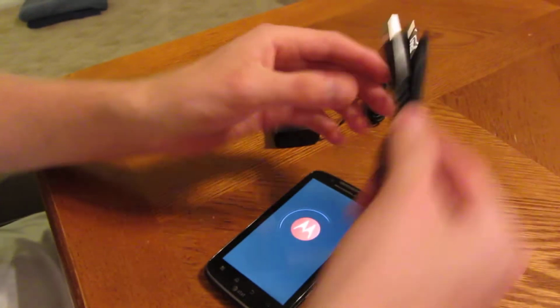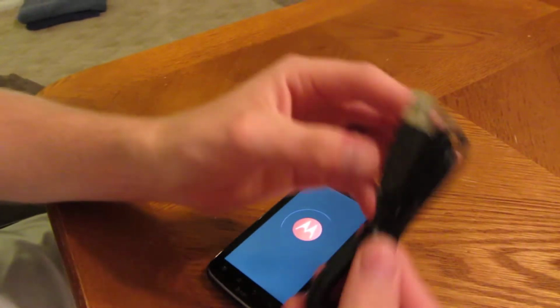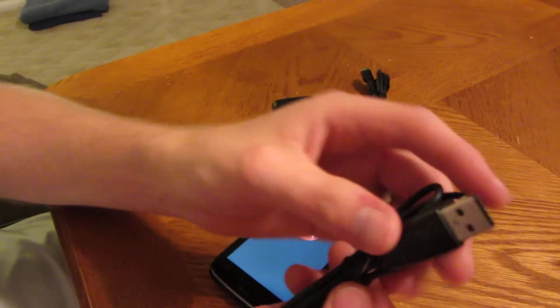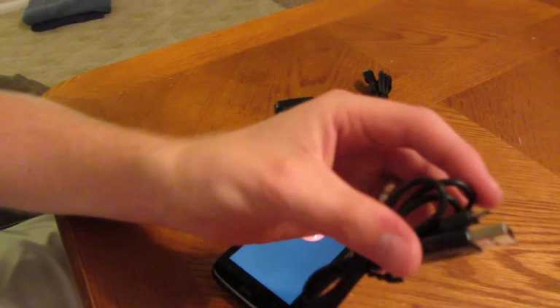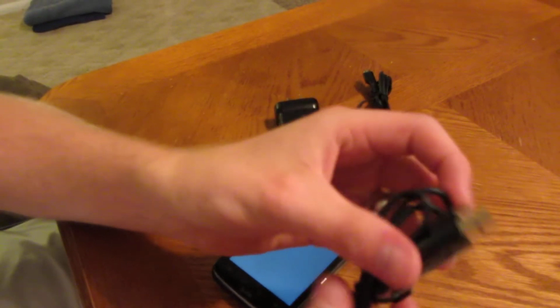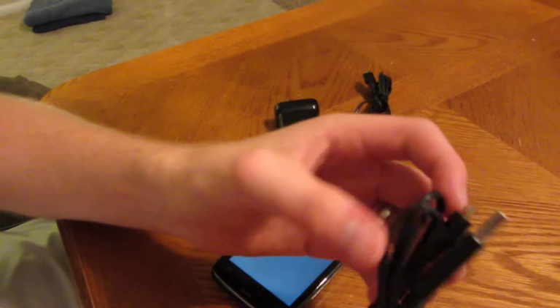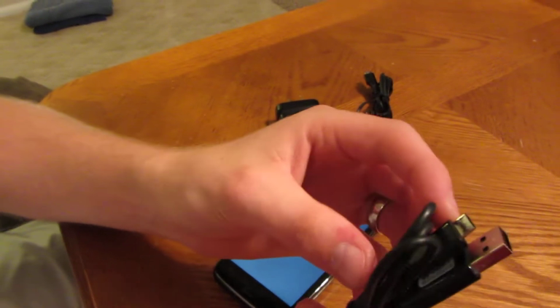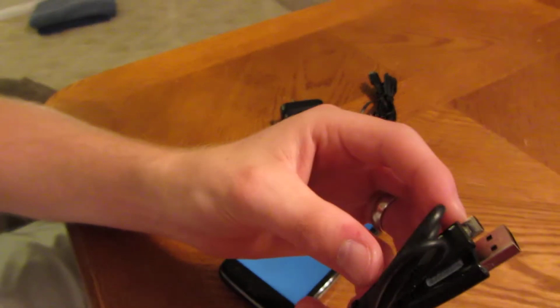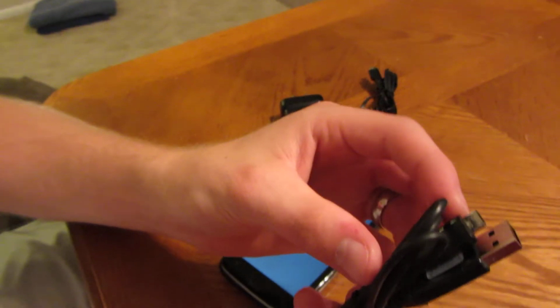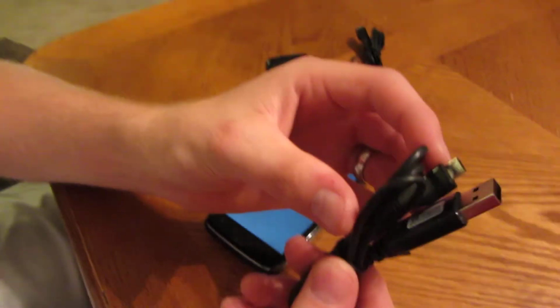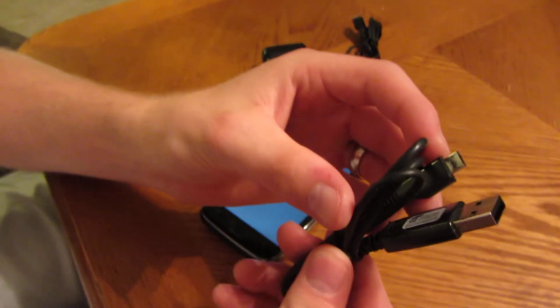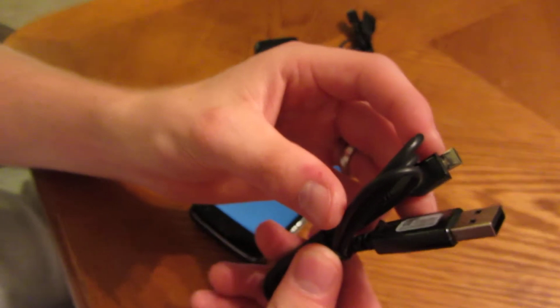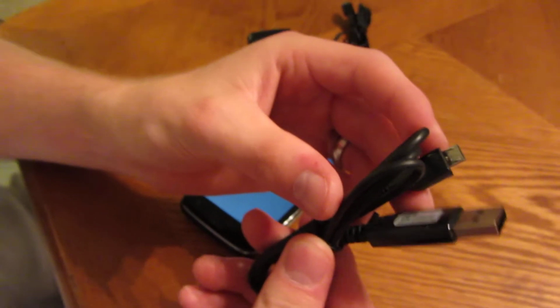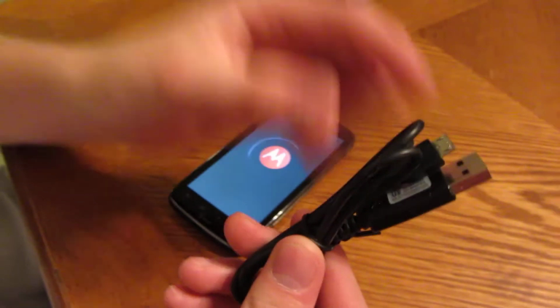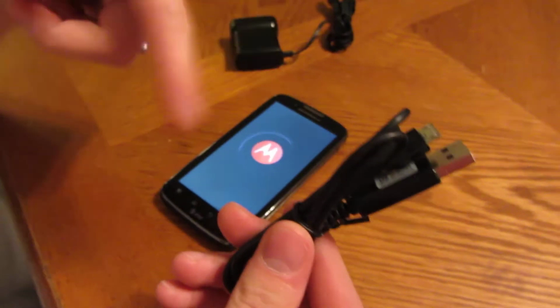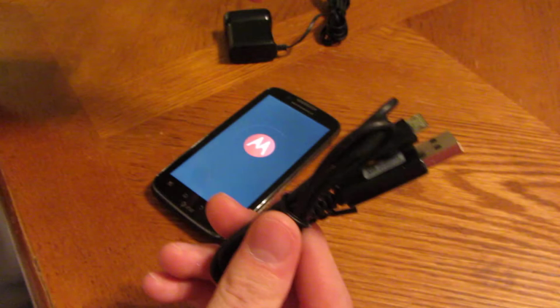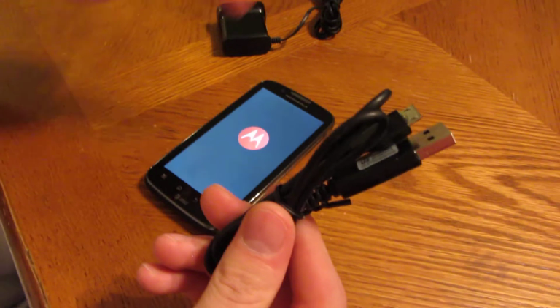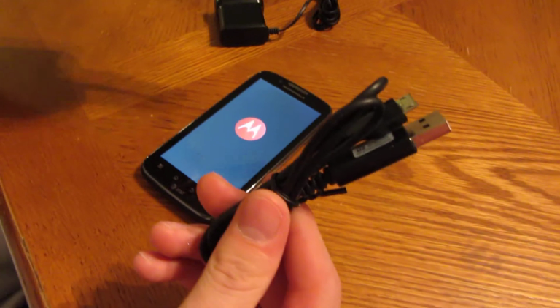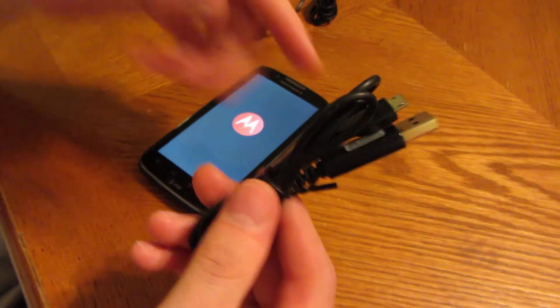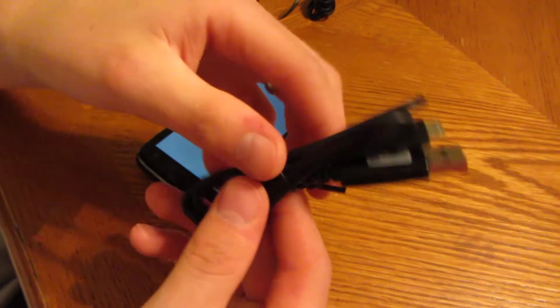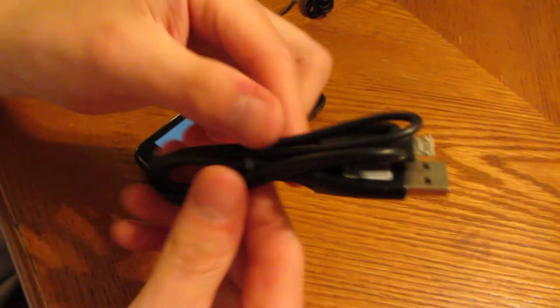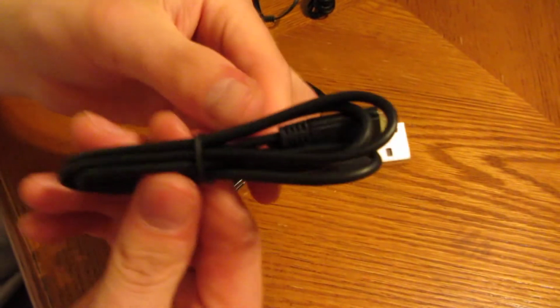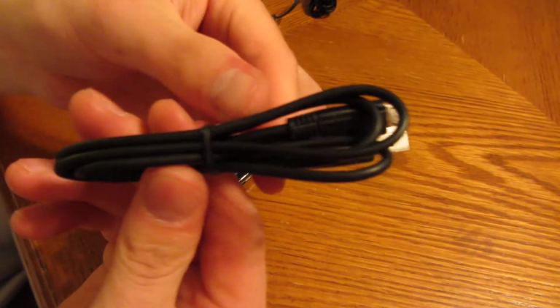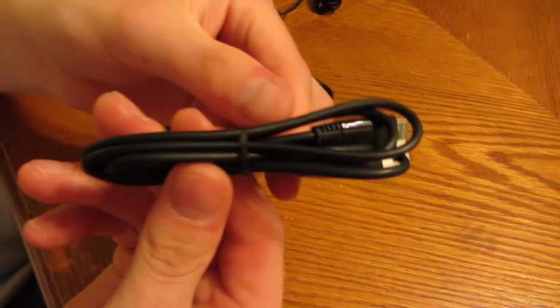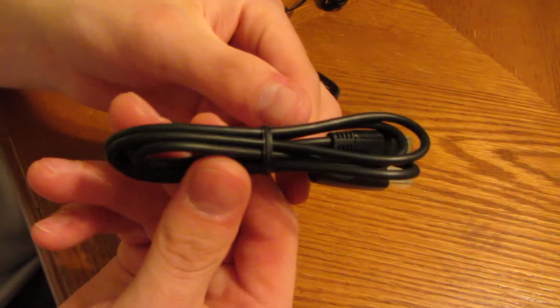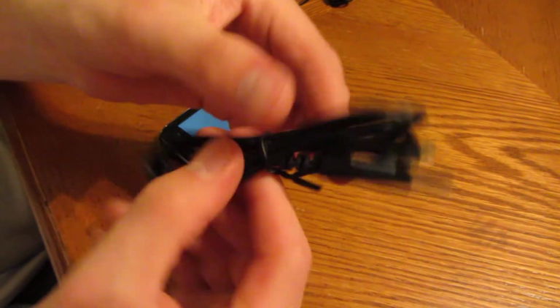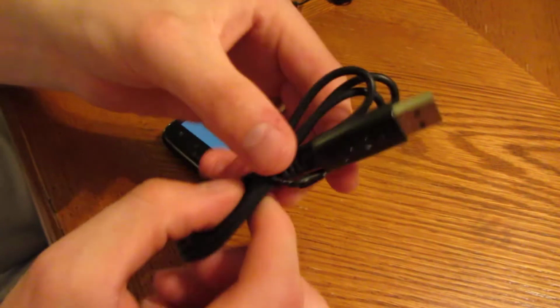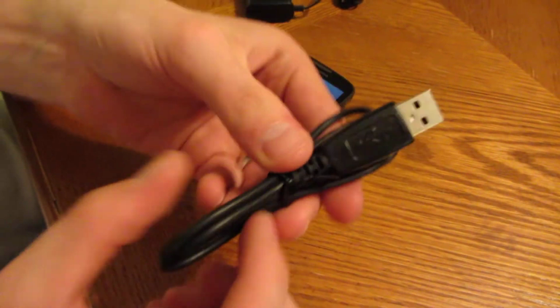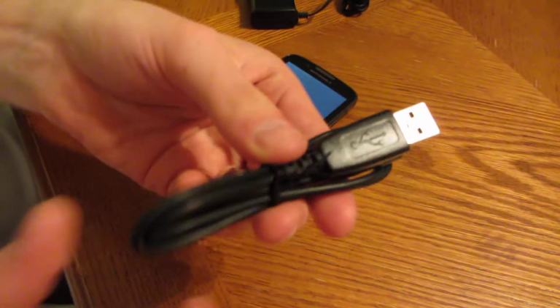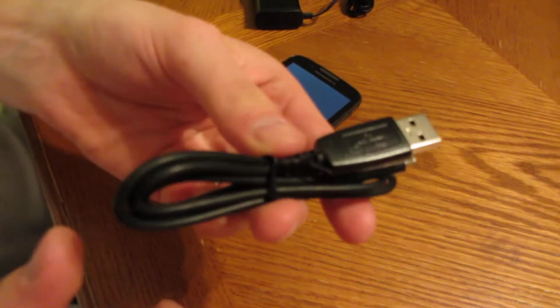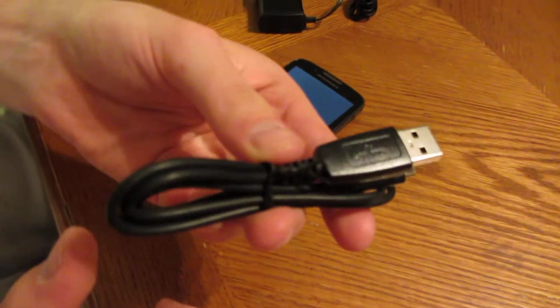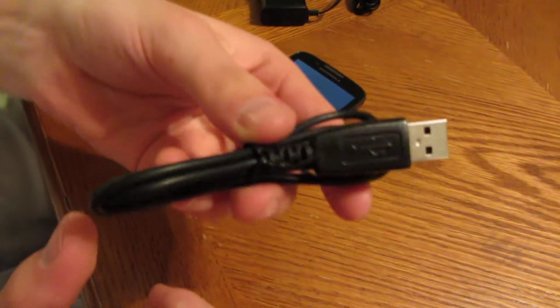I'm going to include this — also Samsung. Both of these are new. I'm going to include a USB cable for the computer as well.